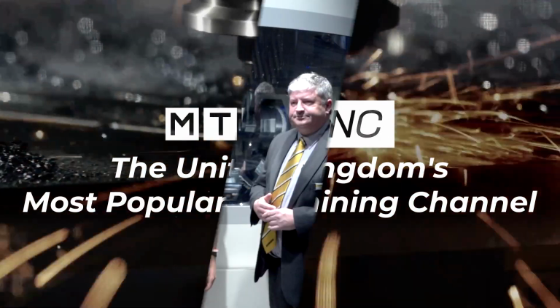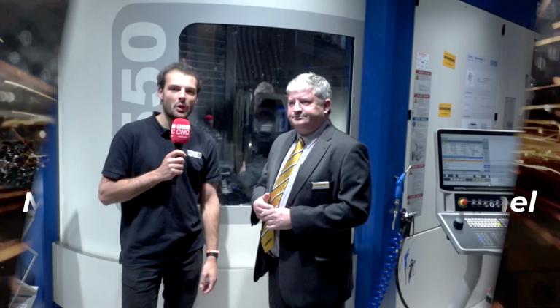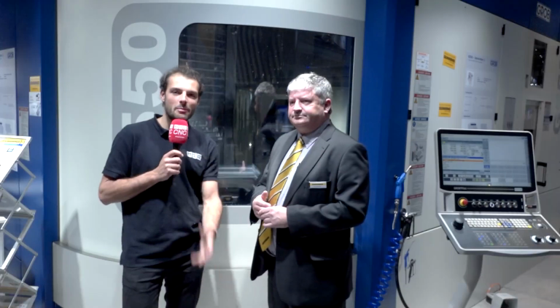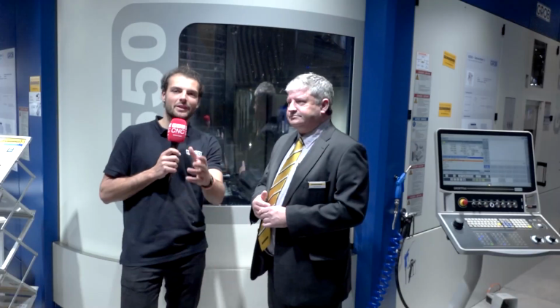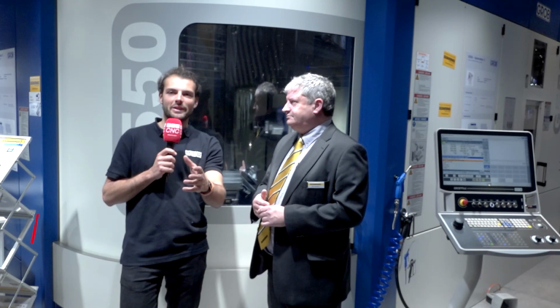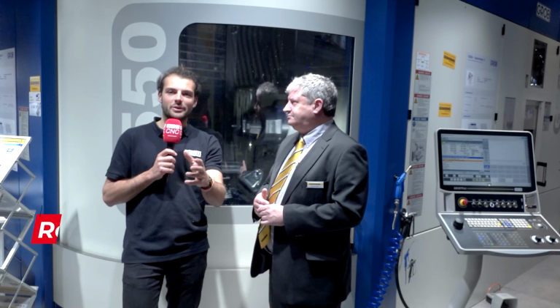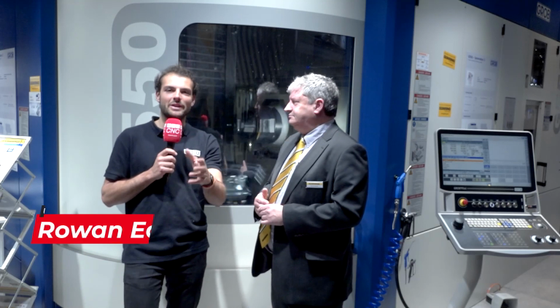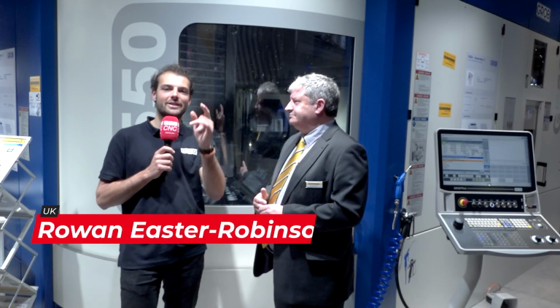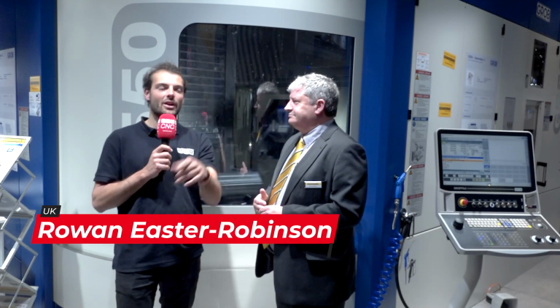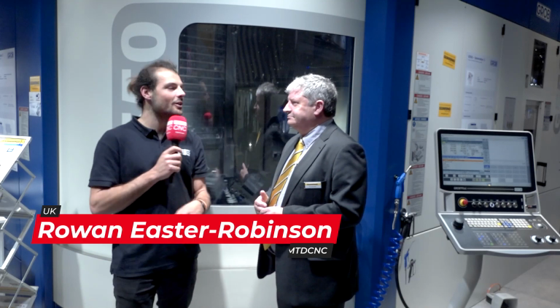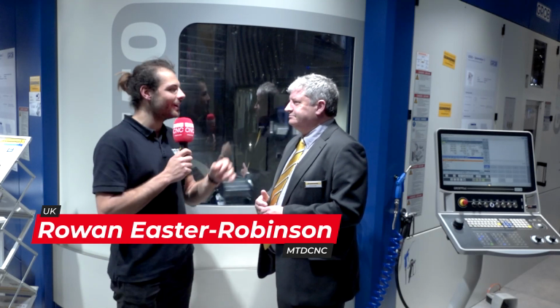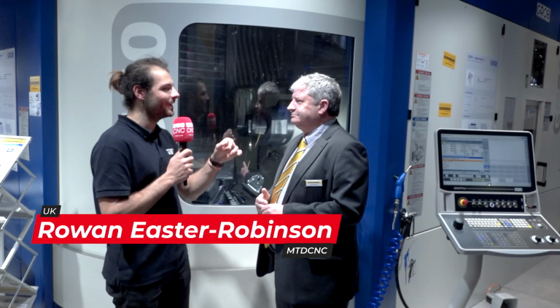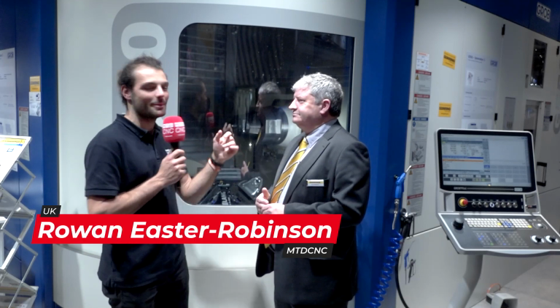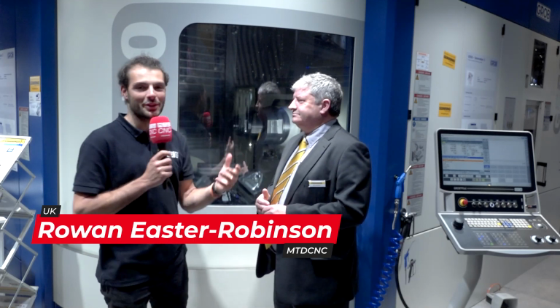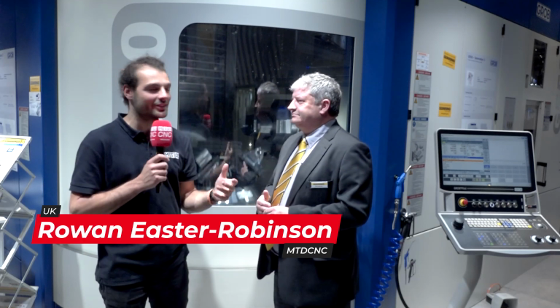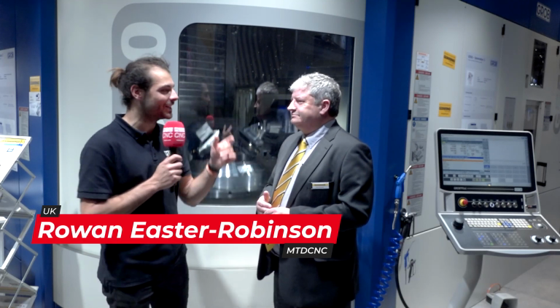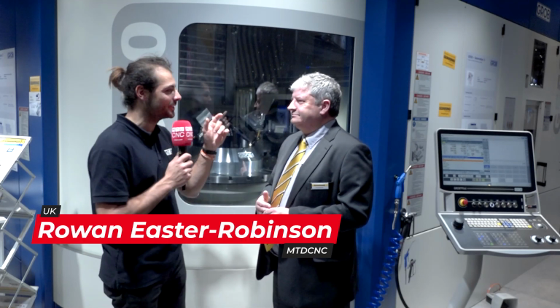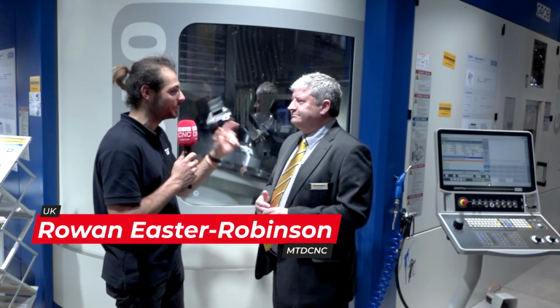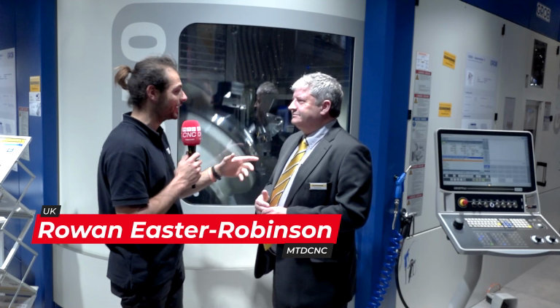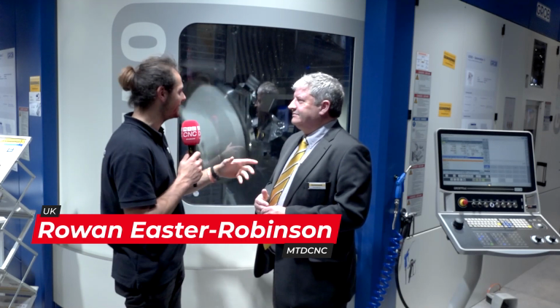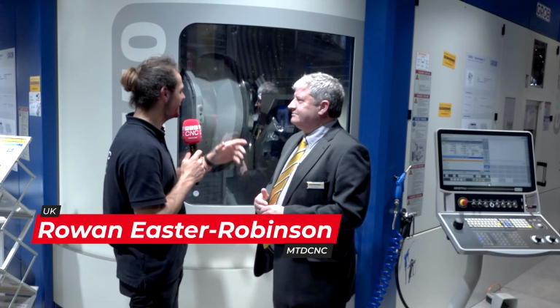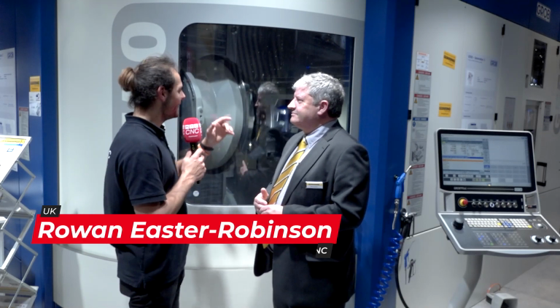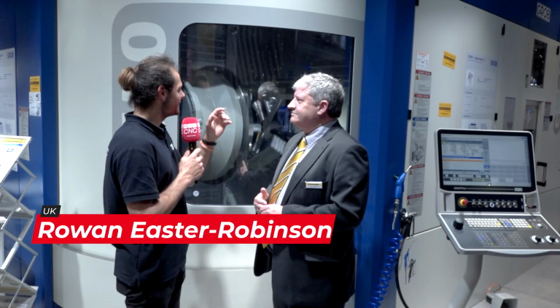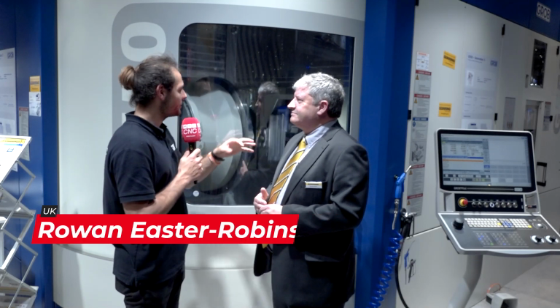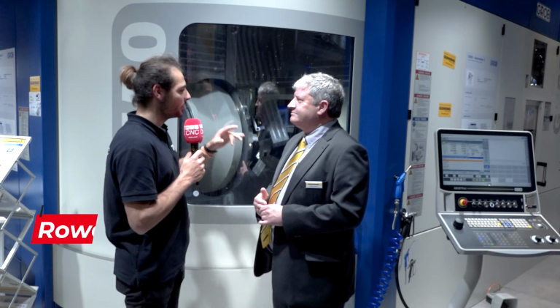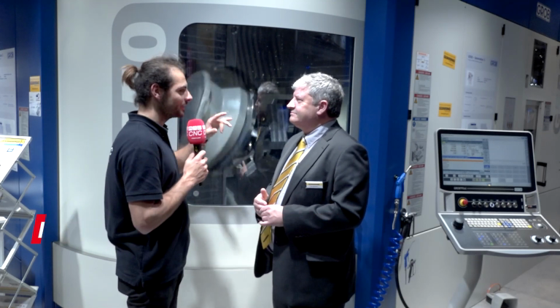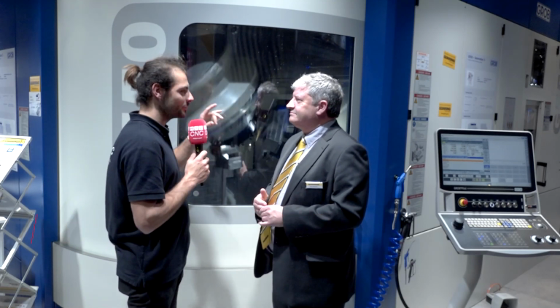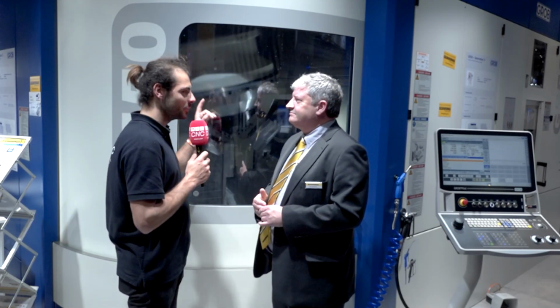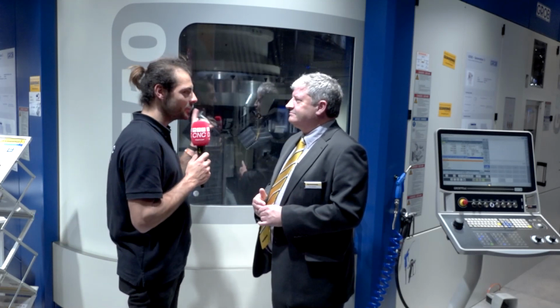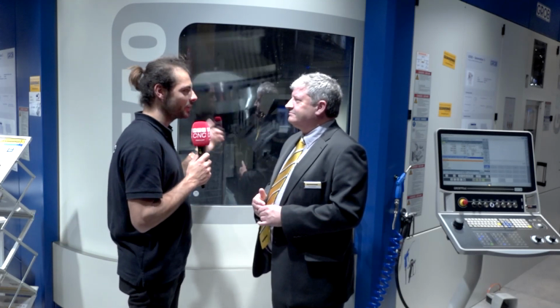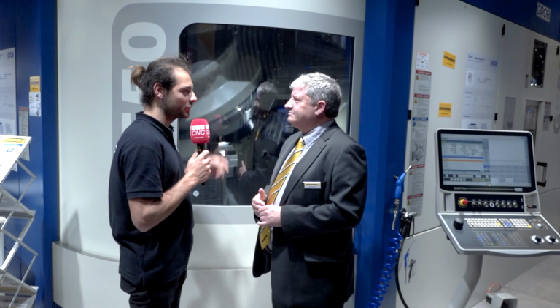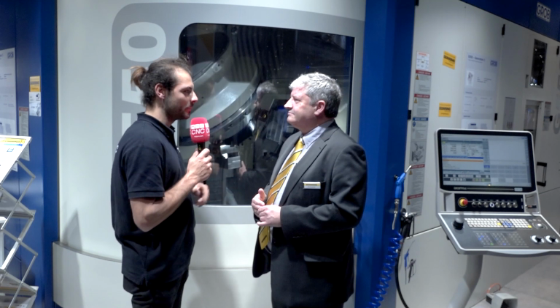We're here at MACH 2022. I'm on the Goring stand with Dave. Dave, what are you showing on this Grob?